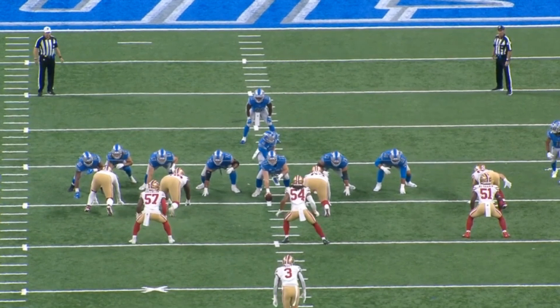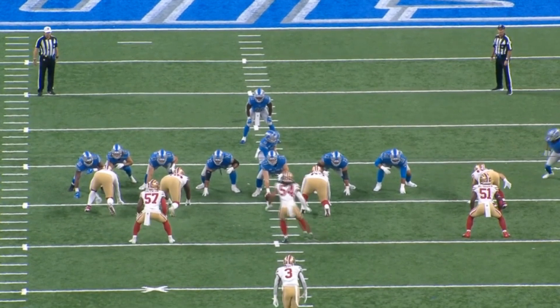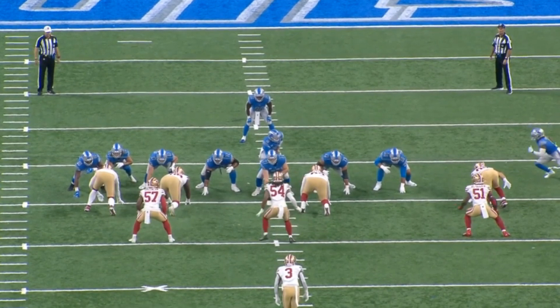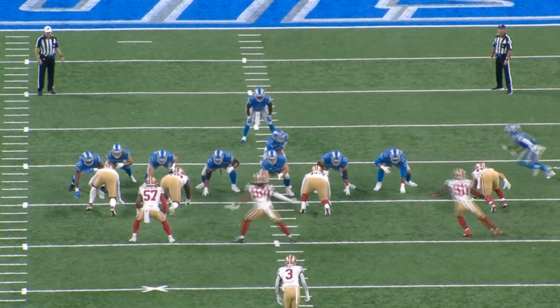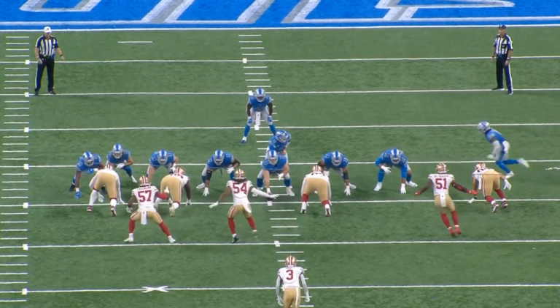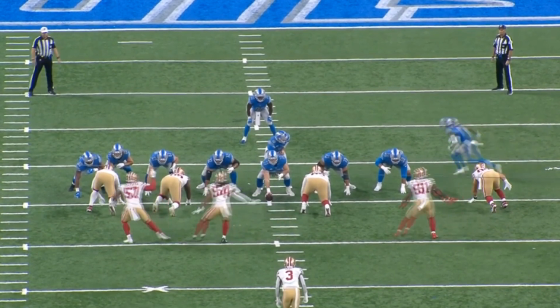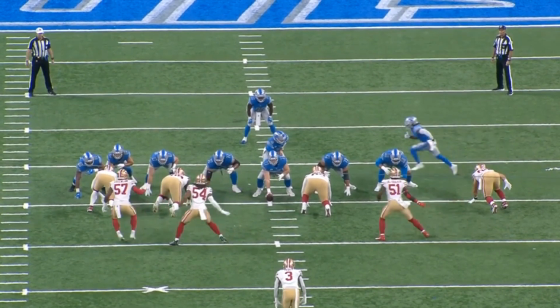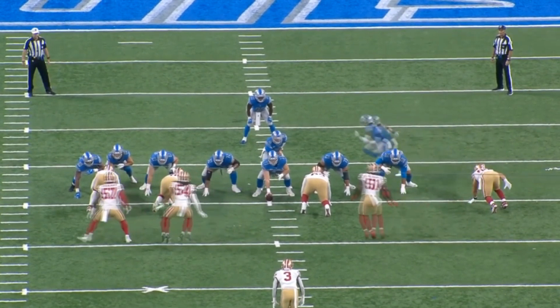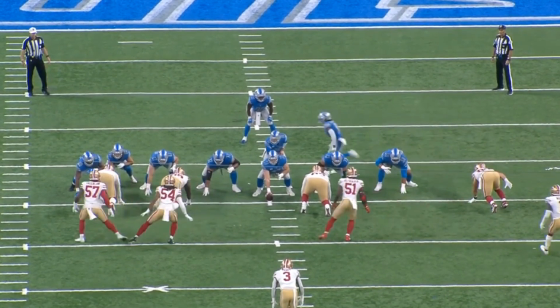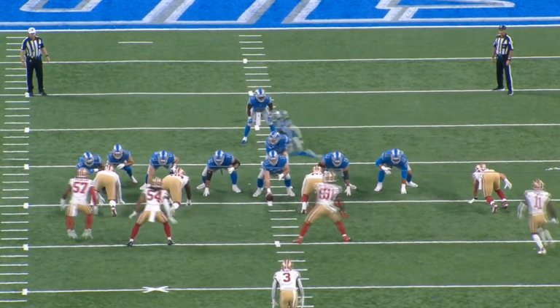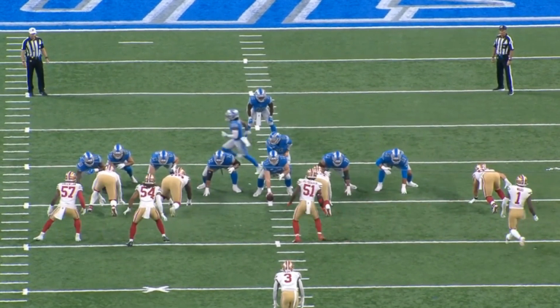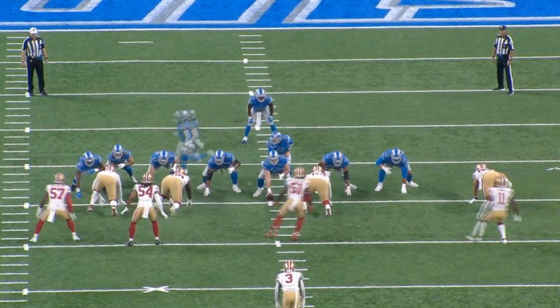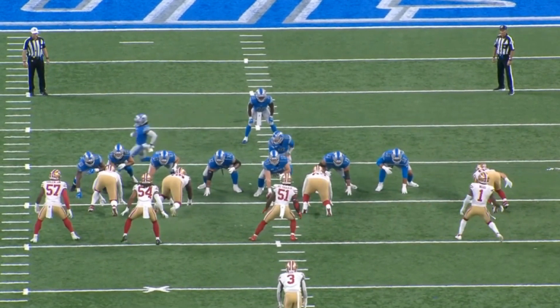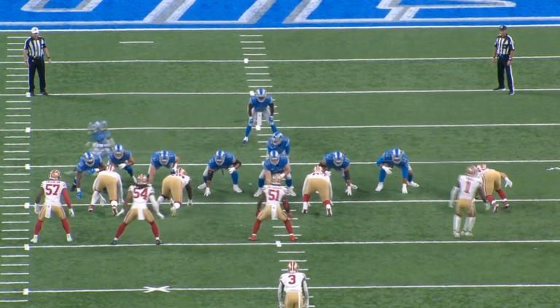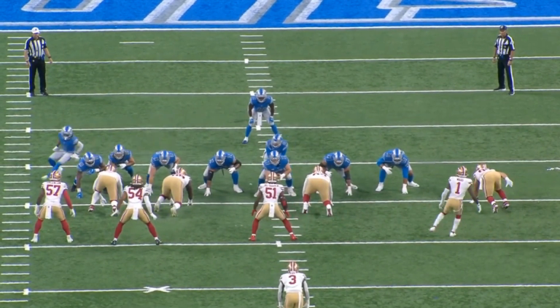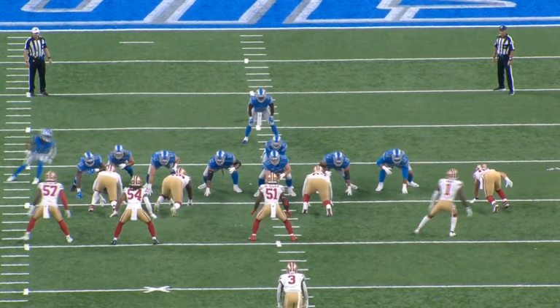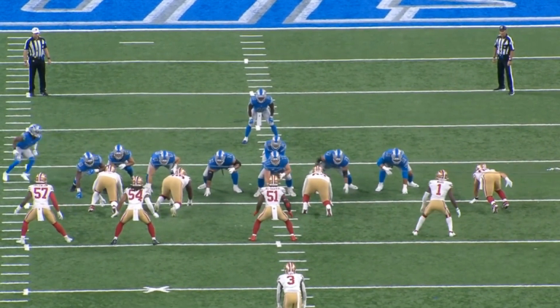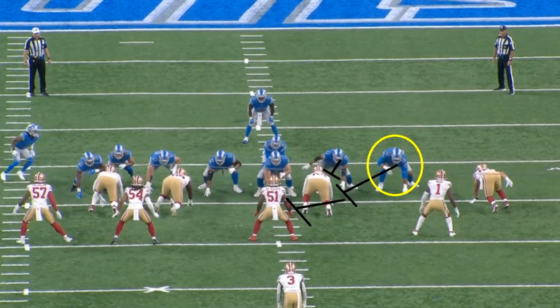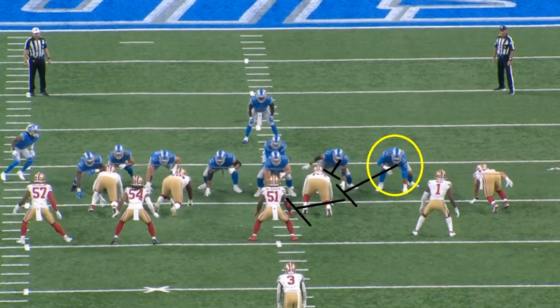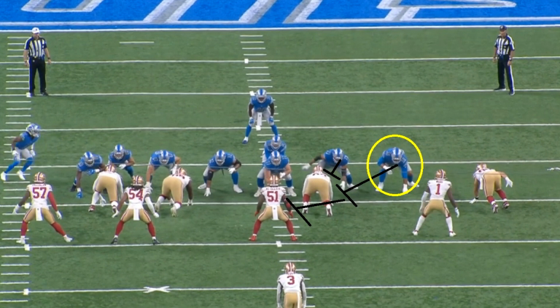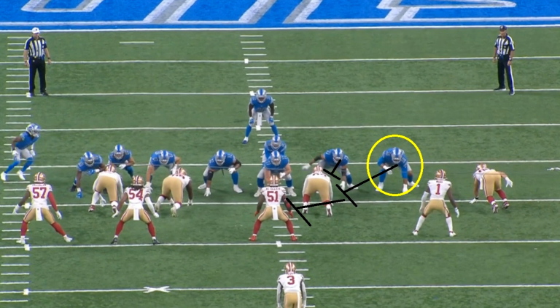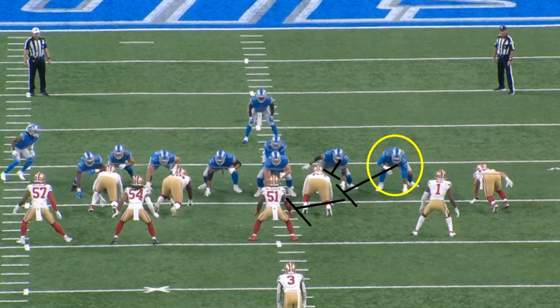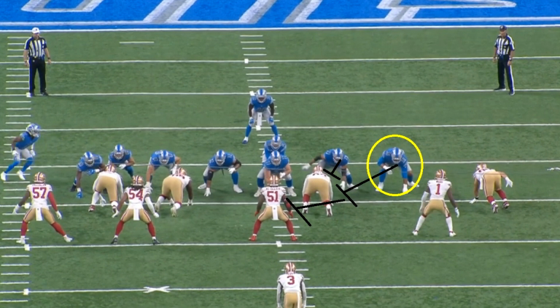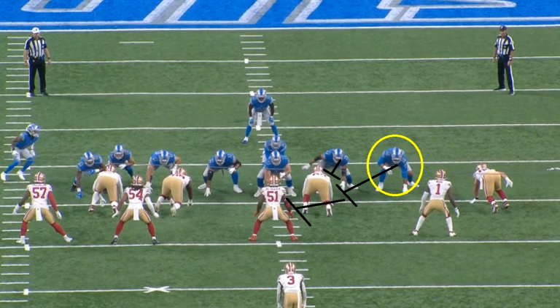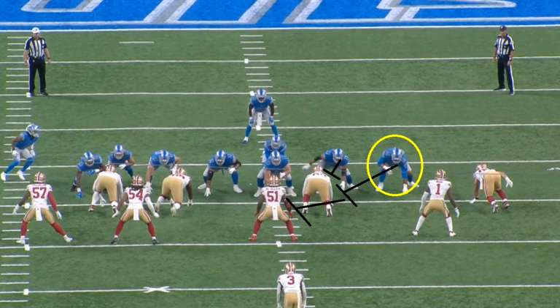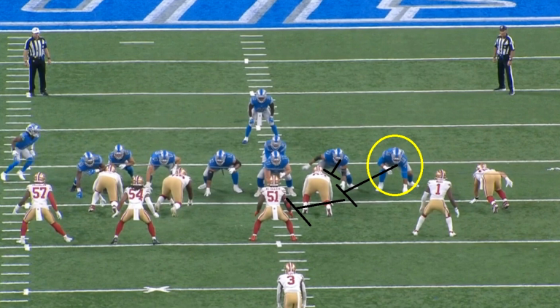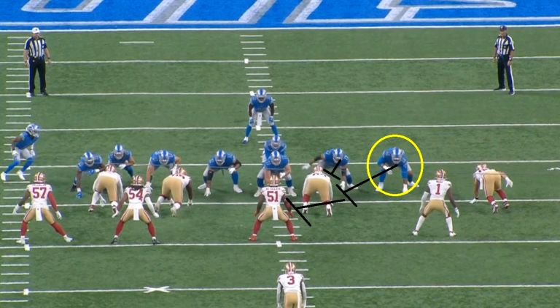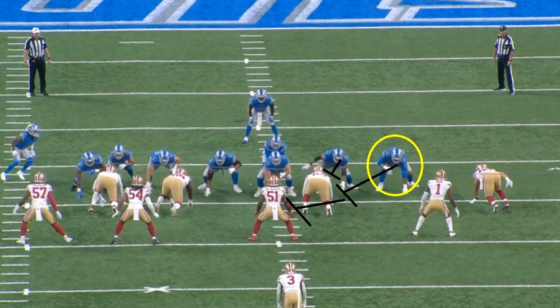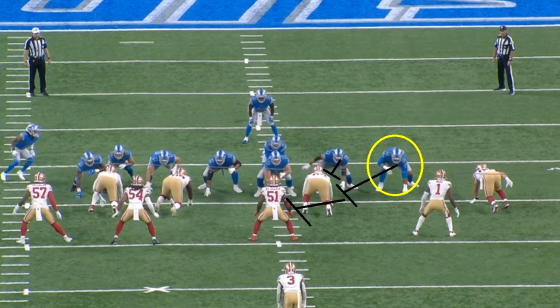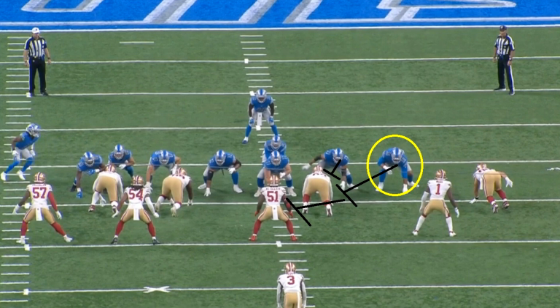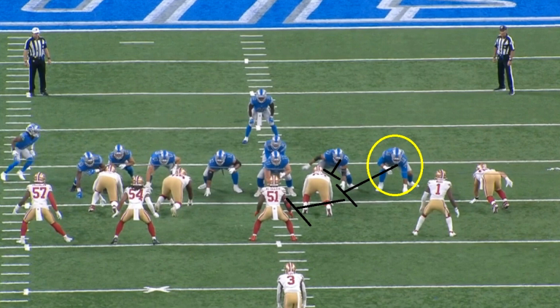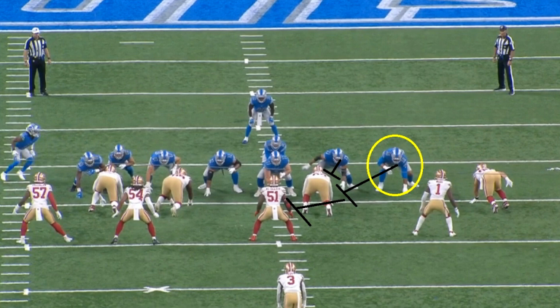Penei Sewell film breakdown. Let's just jump into the film — that's what we're going to do. We're going to start off with this play.